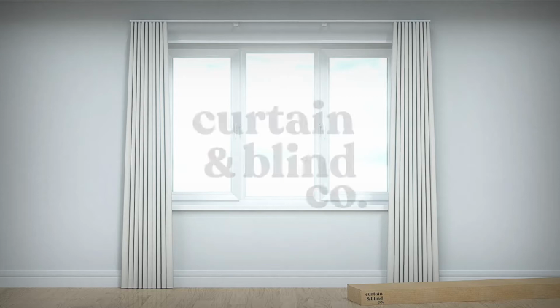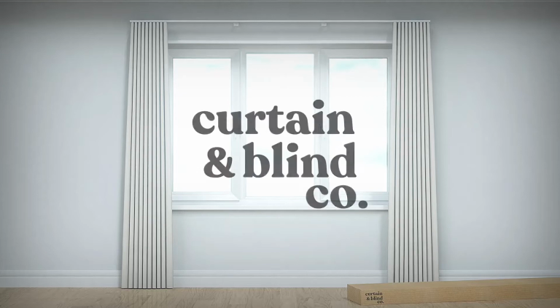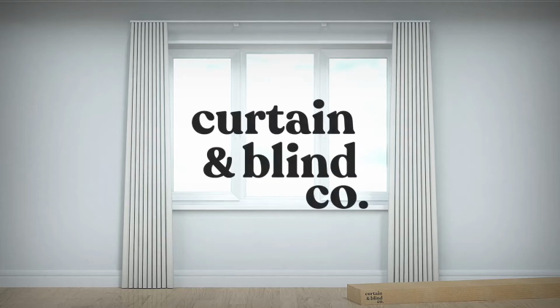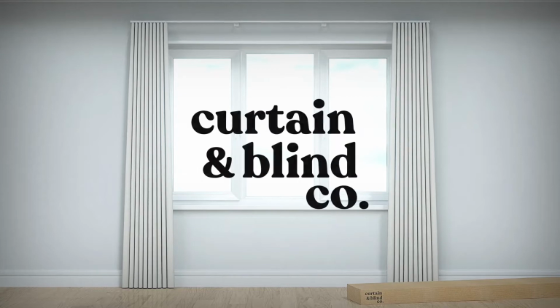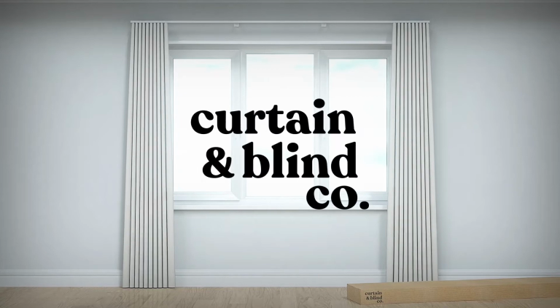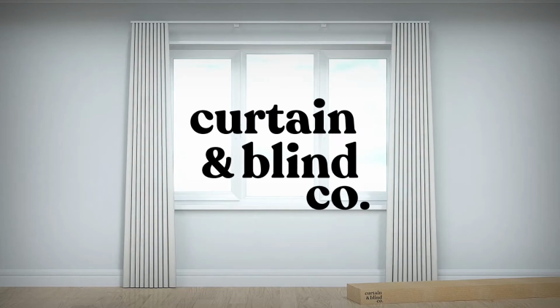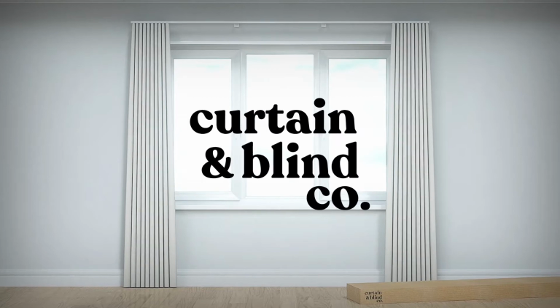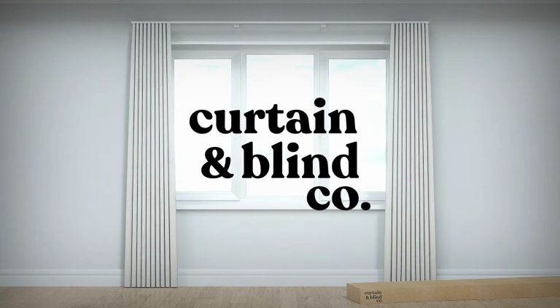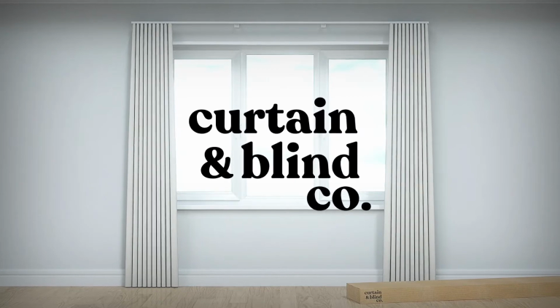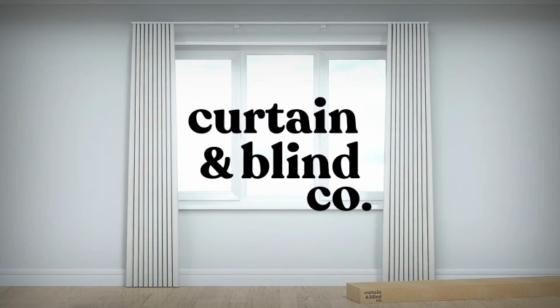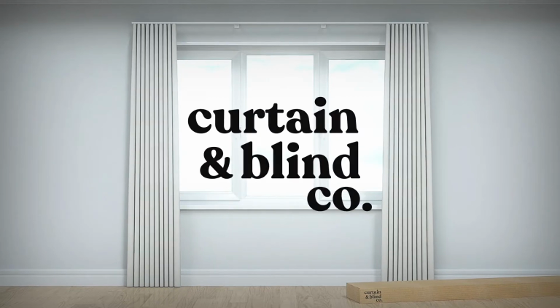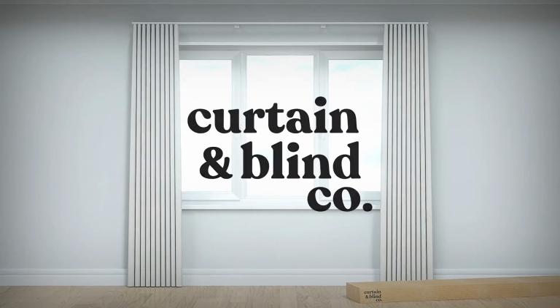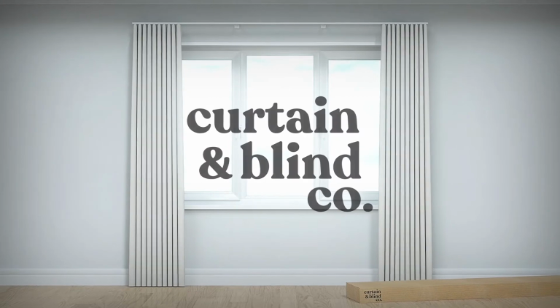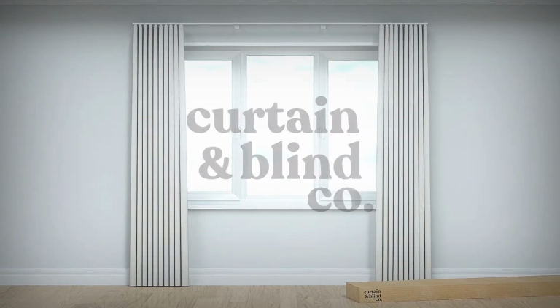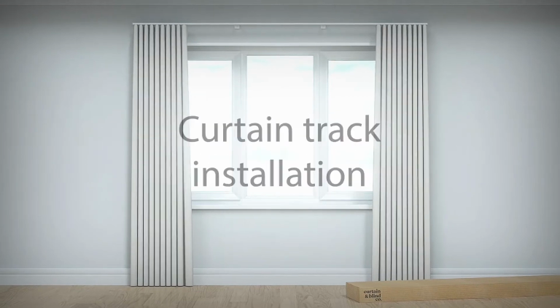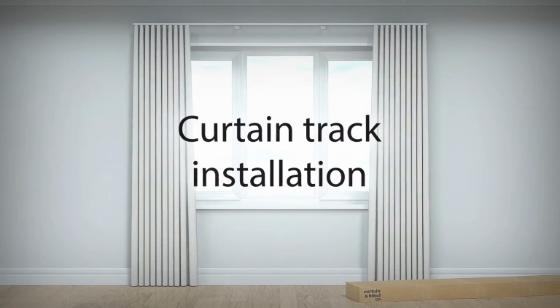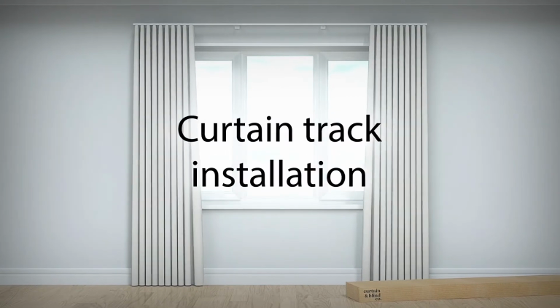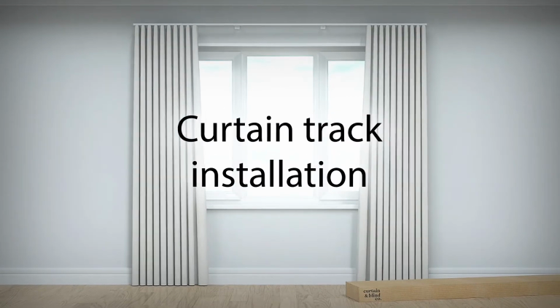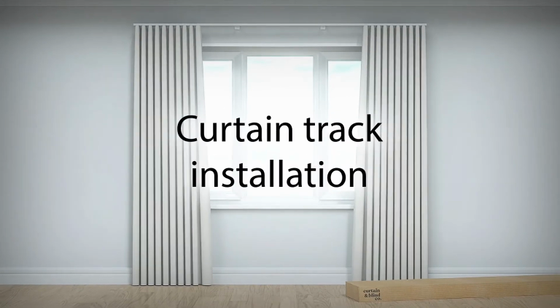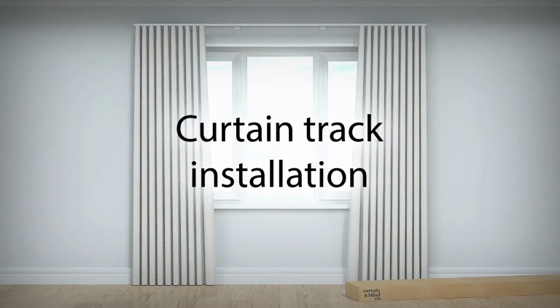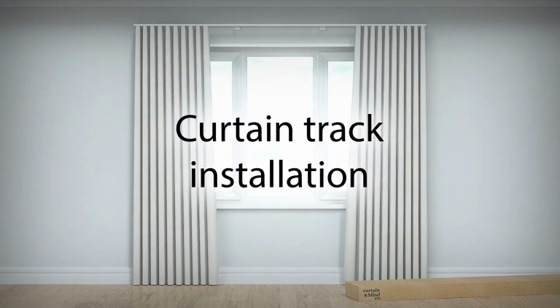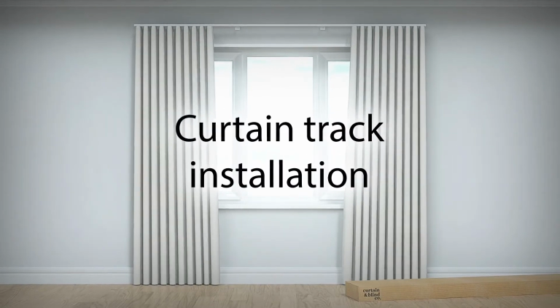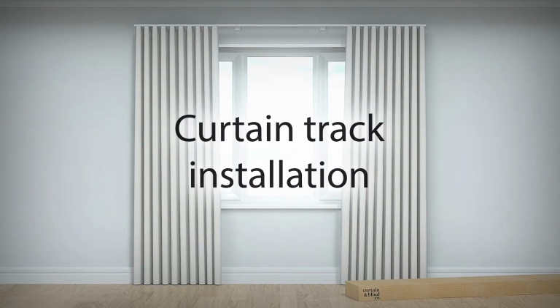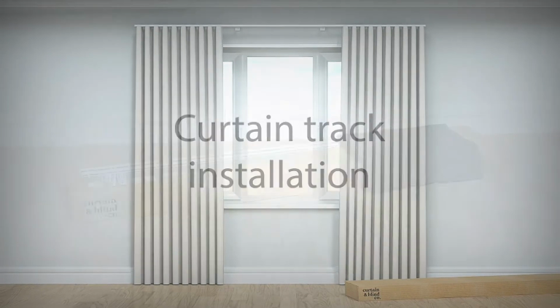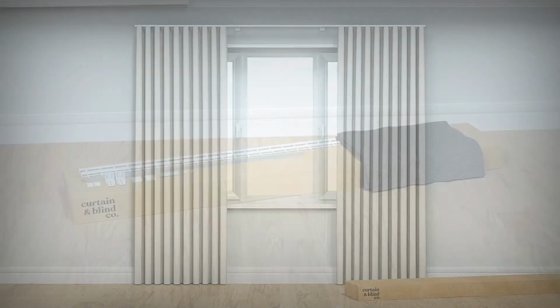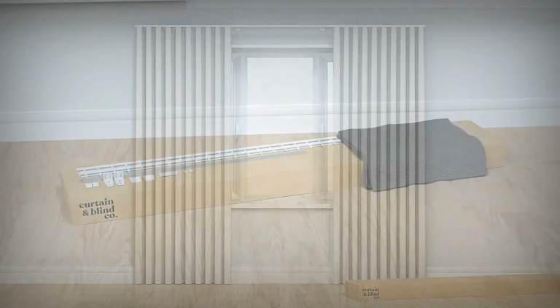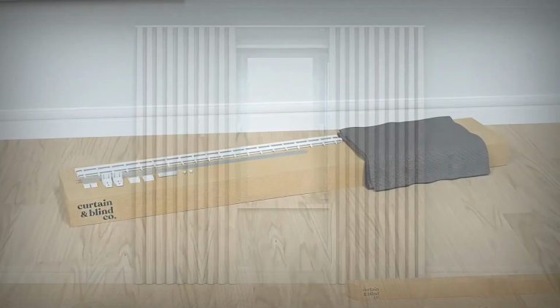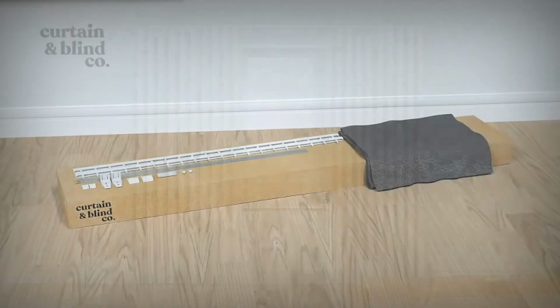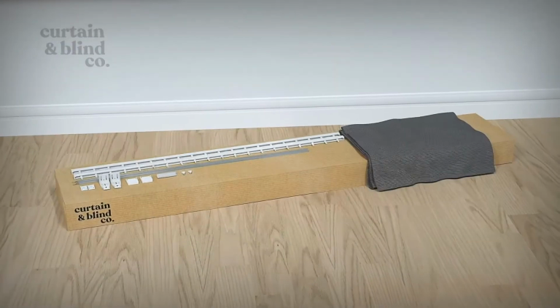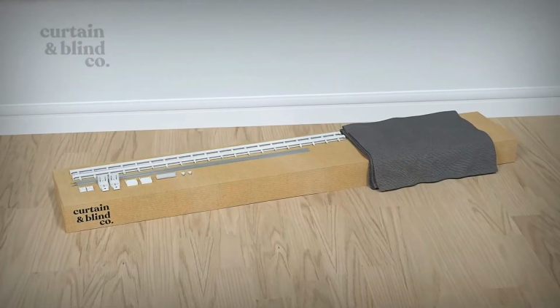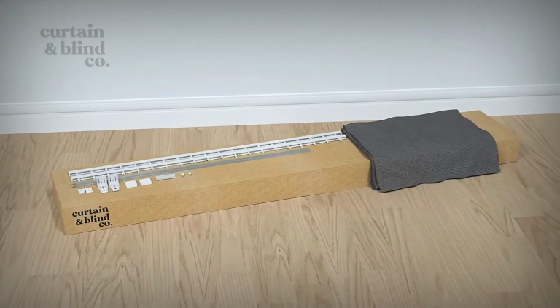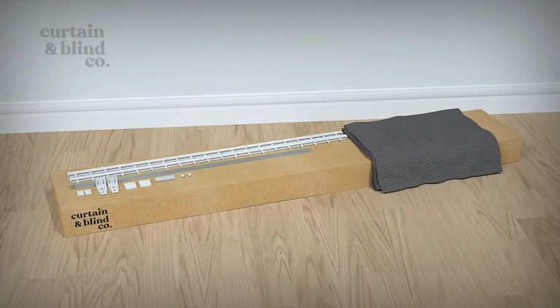In this video, you'll learn how to install your new curtains from the Curtain and Blind Company.